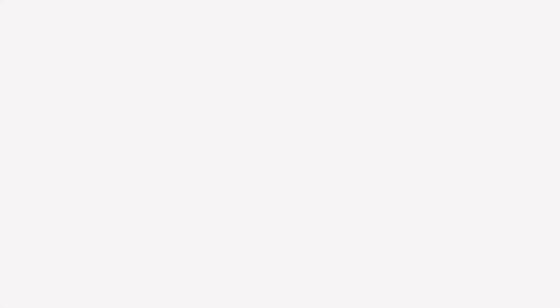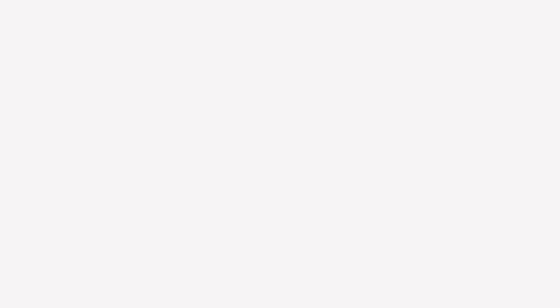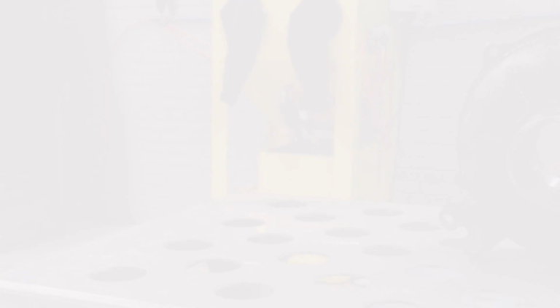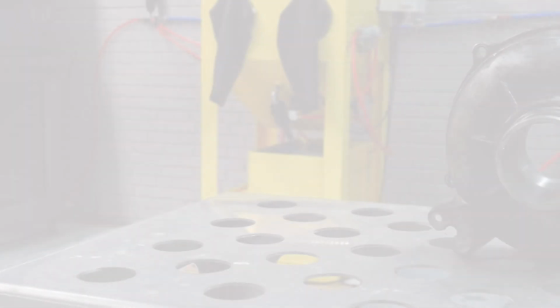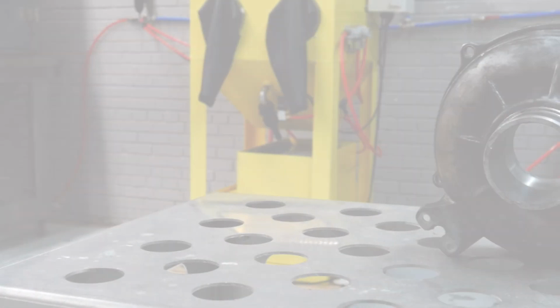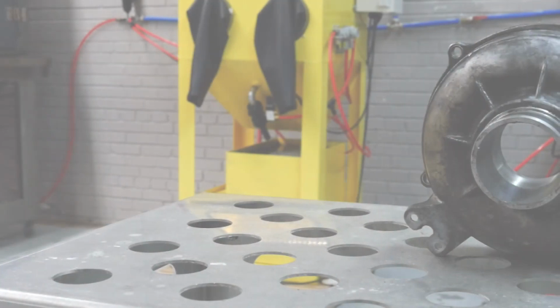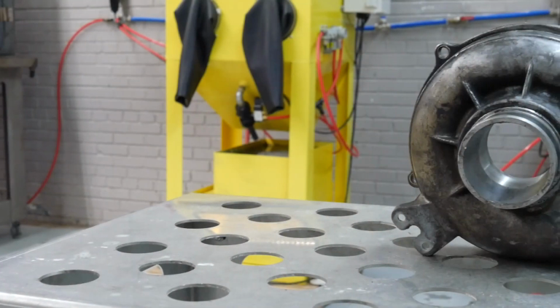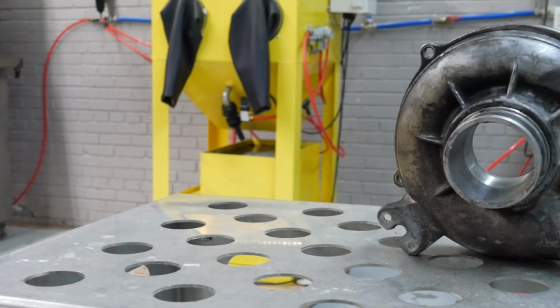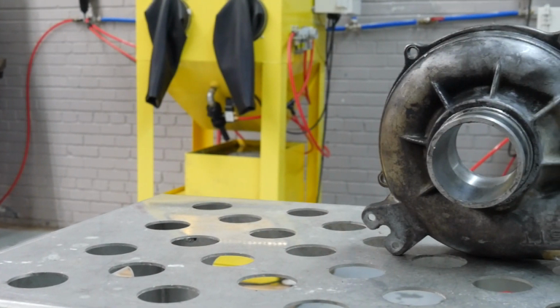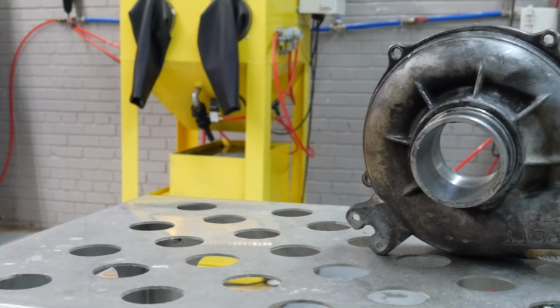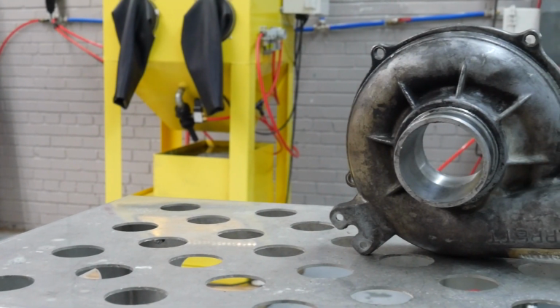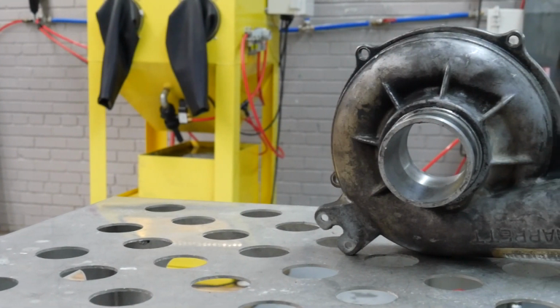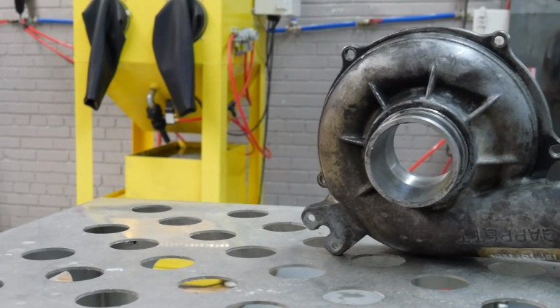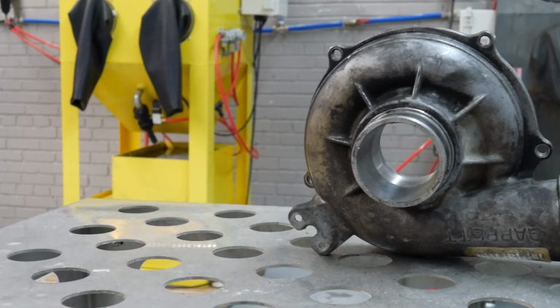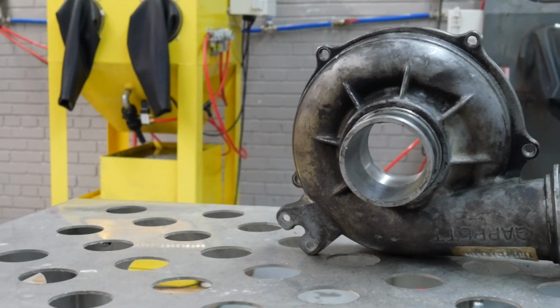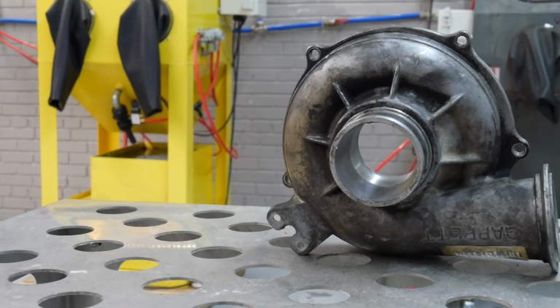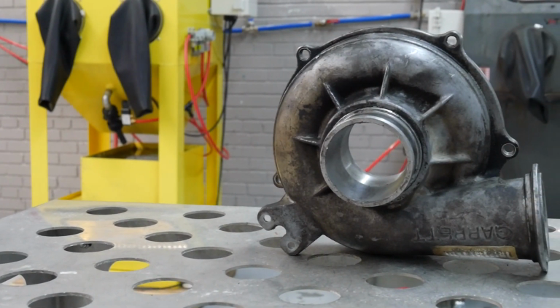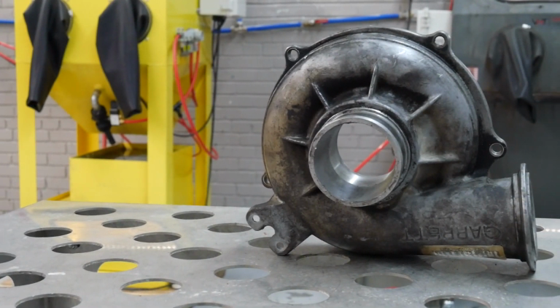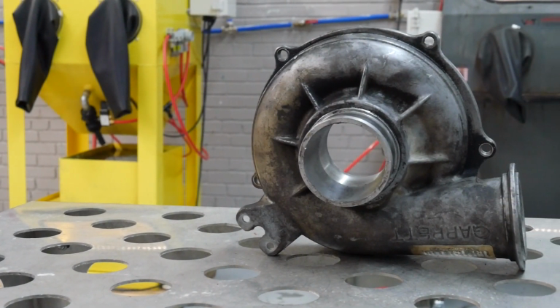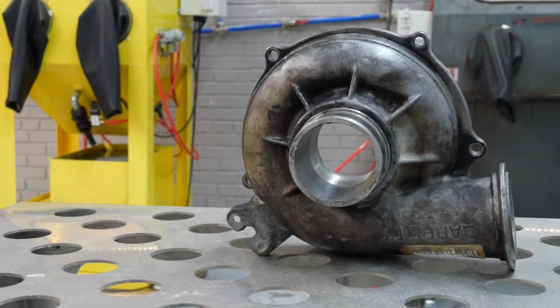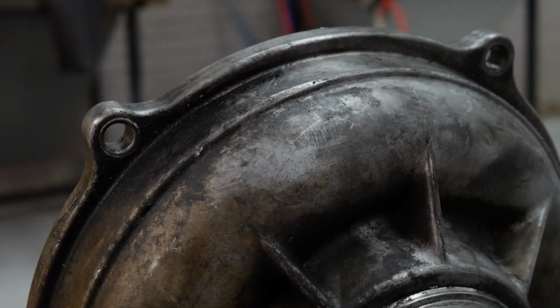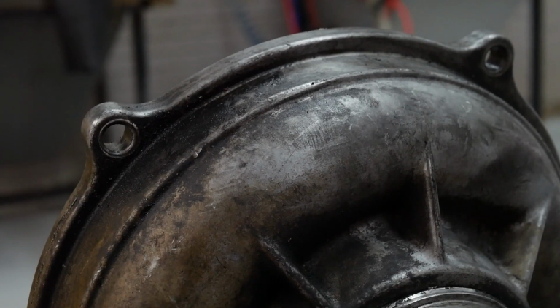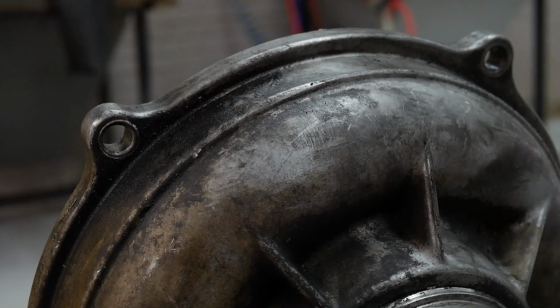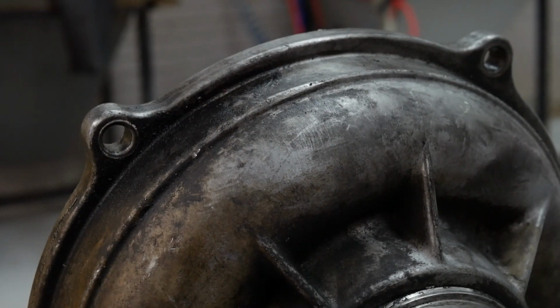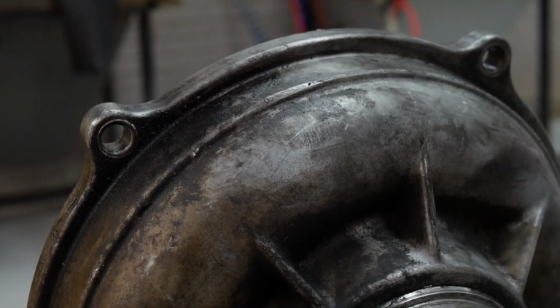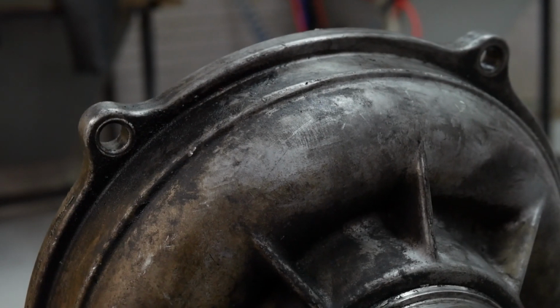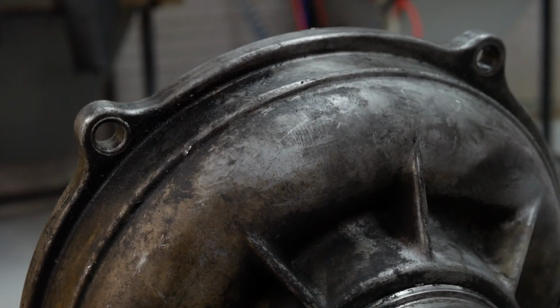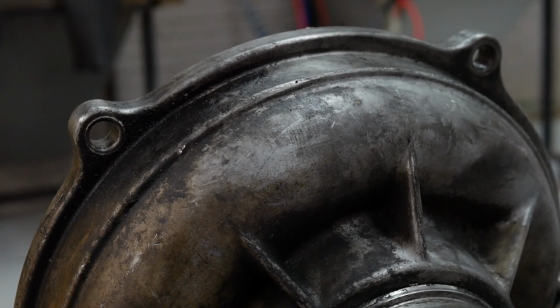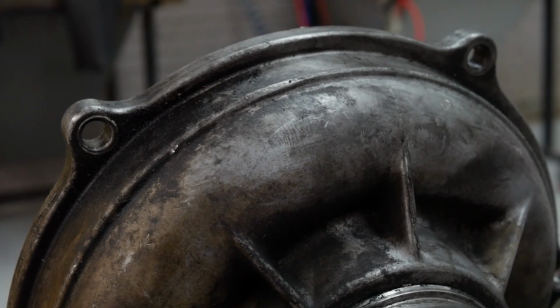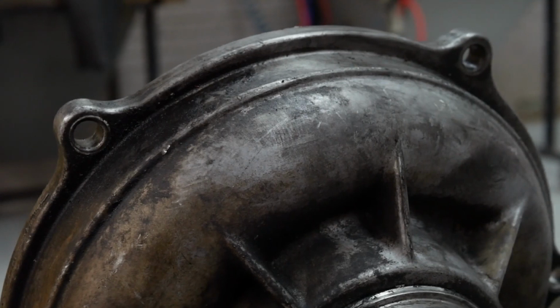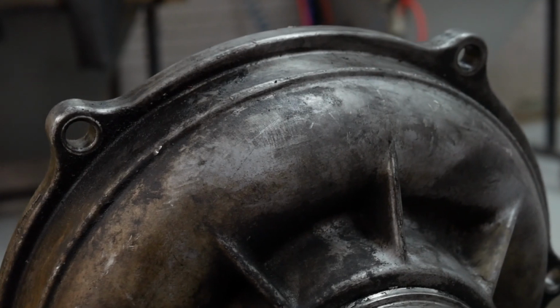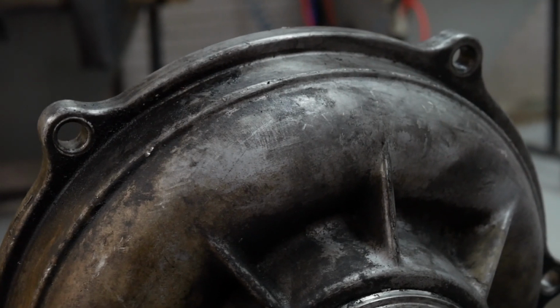Hey guys and welcome back to another Vapor Honing Technologies video. Today we are vapor blasting a Garrett Turbo casing.